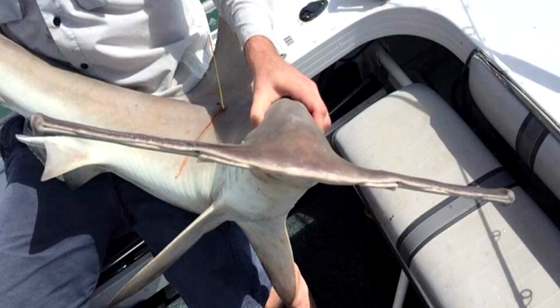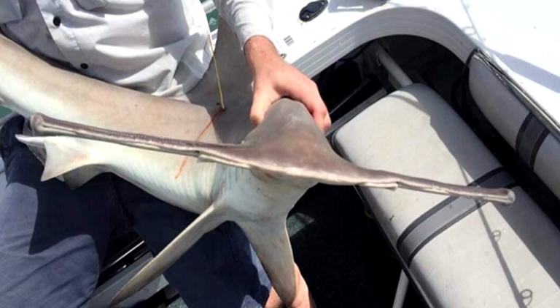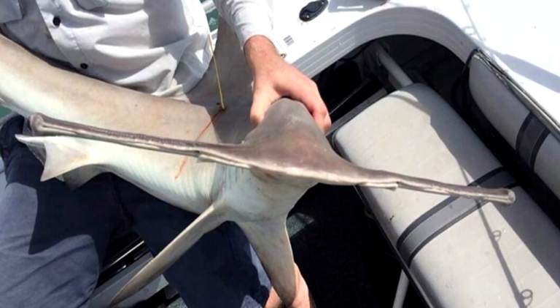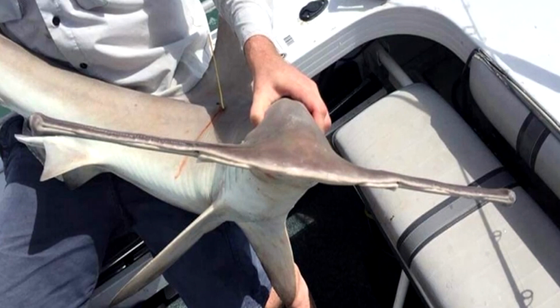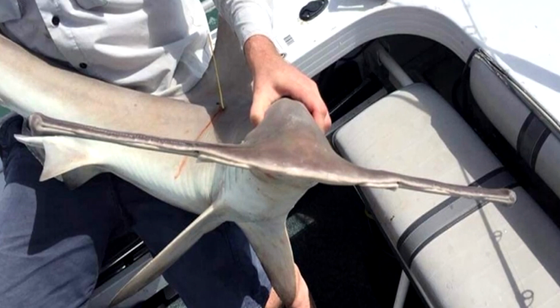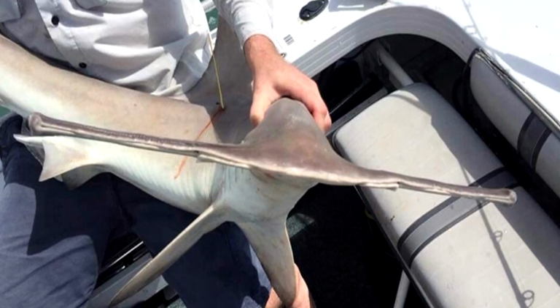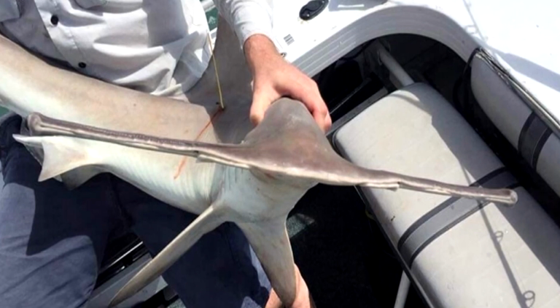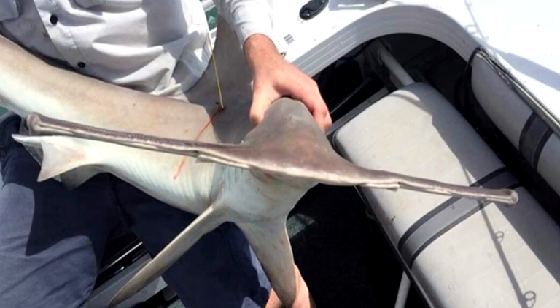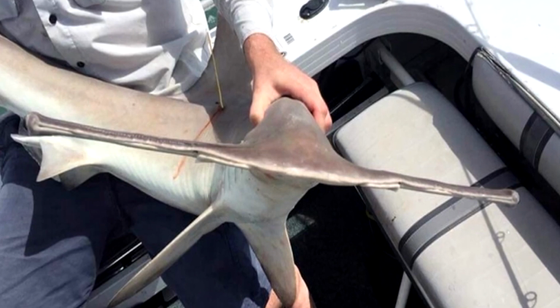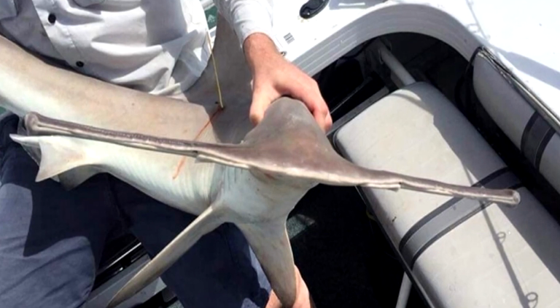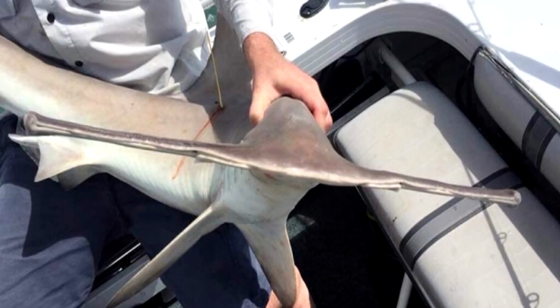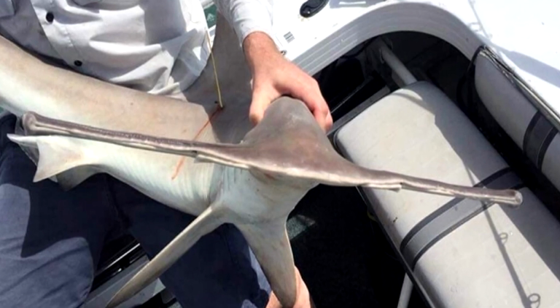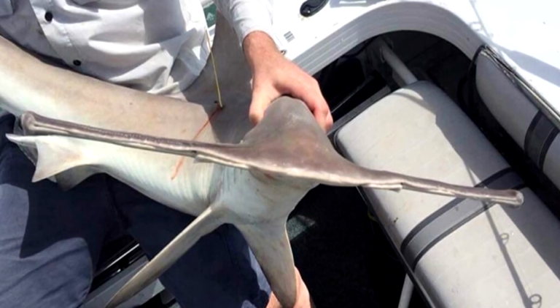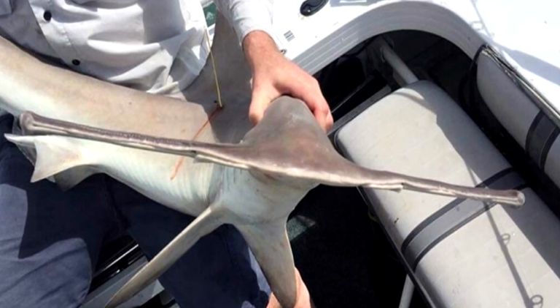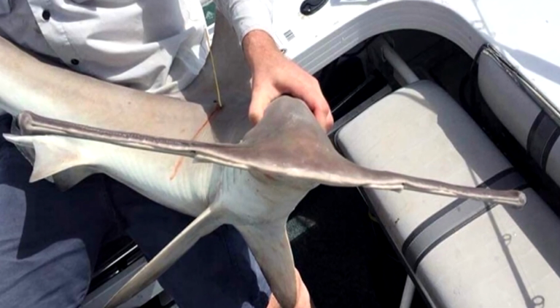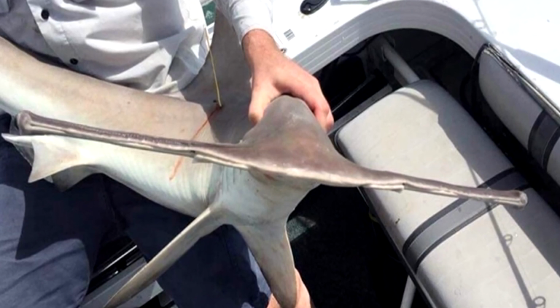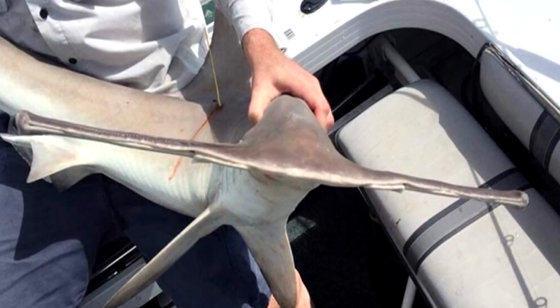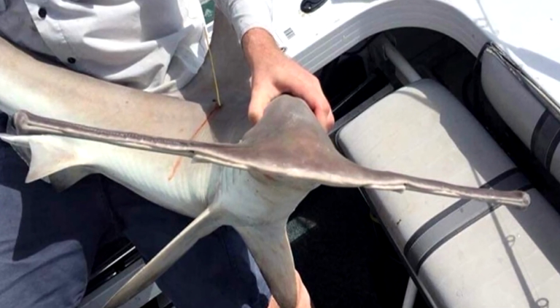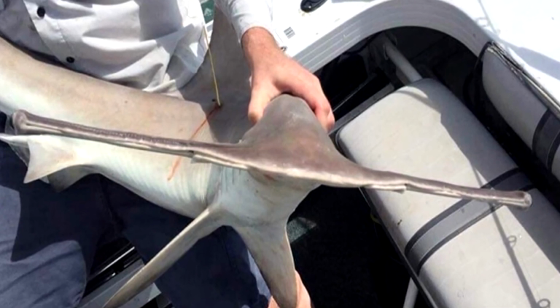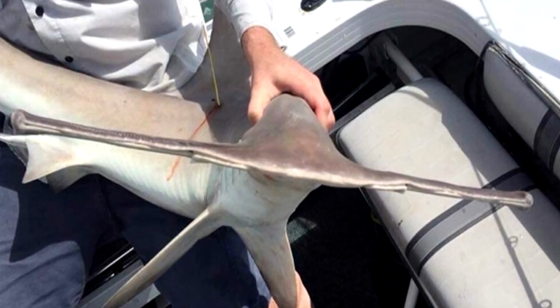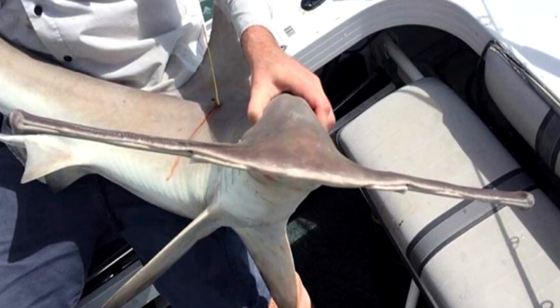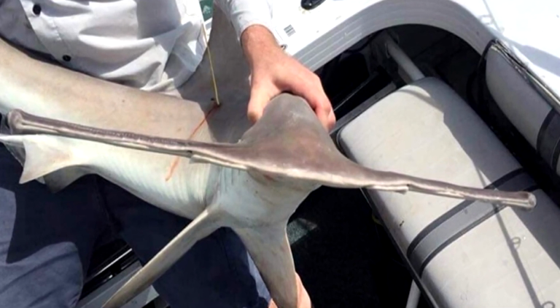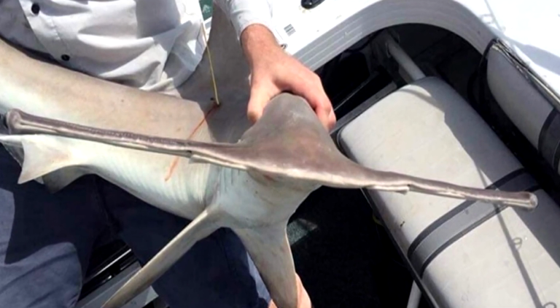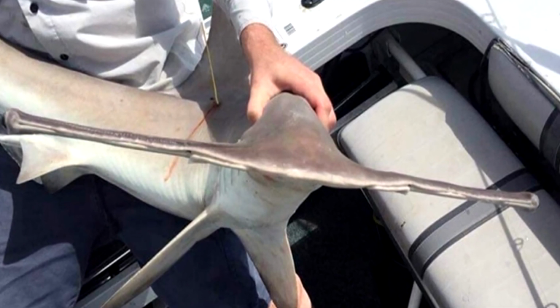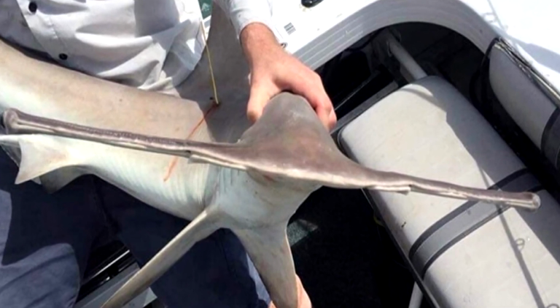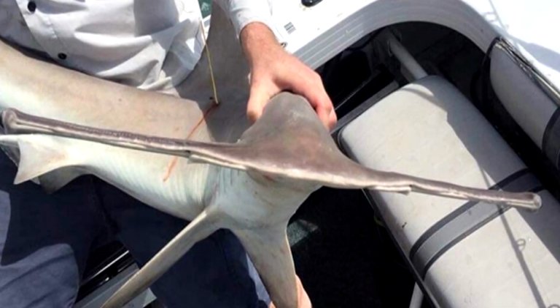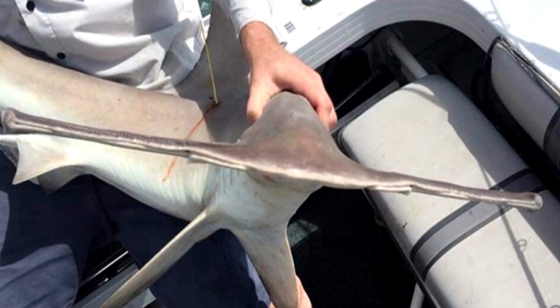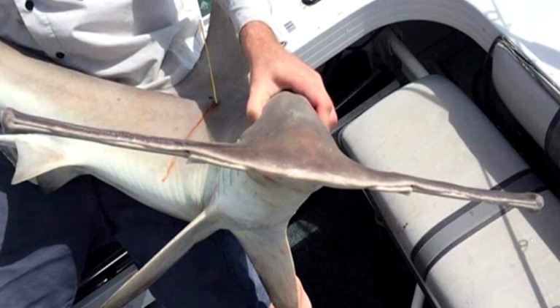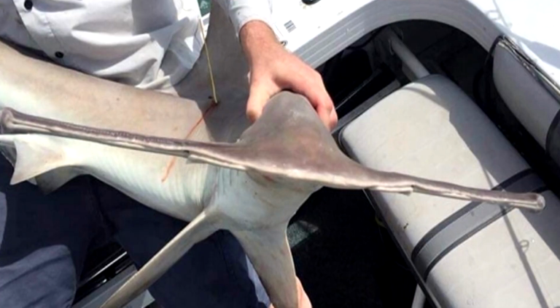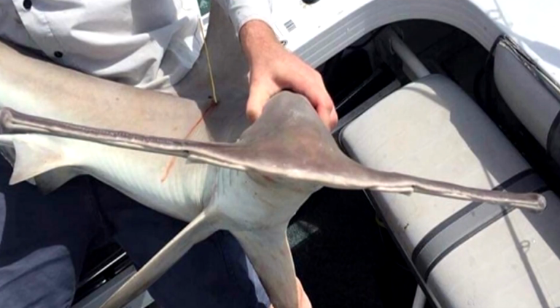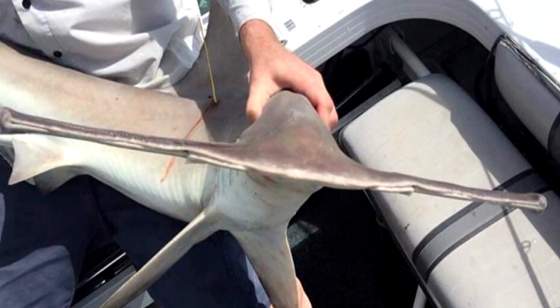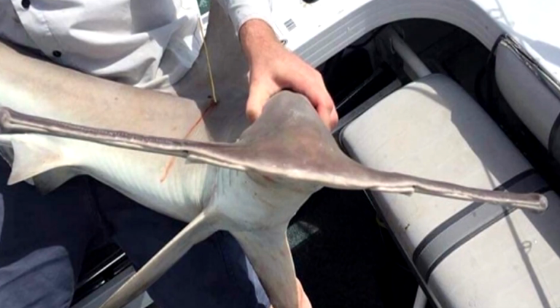Today on Animal Fact Files, we're discussing winghead sharks, which are otherwise known as slender hammerheads.